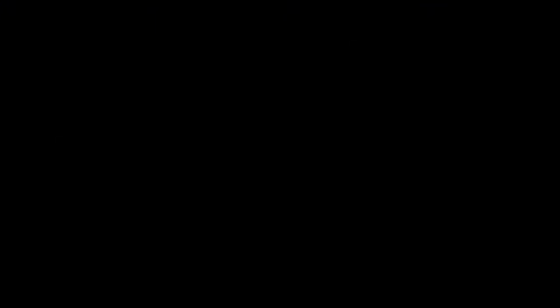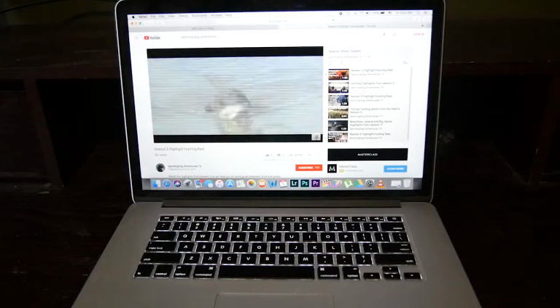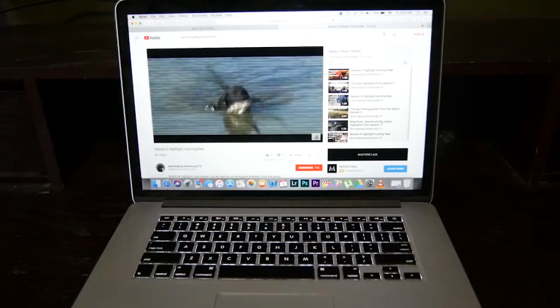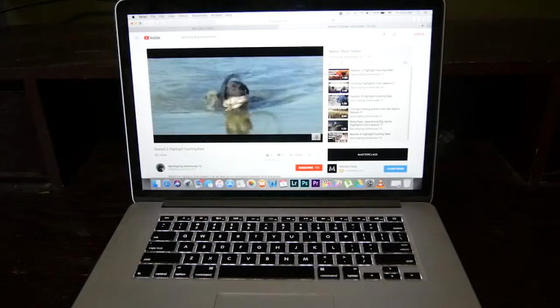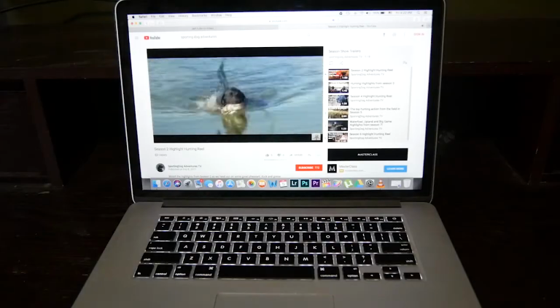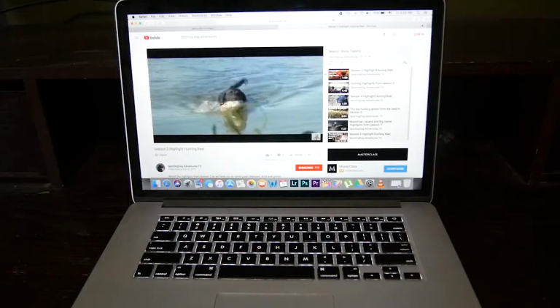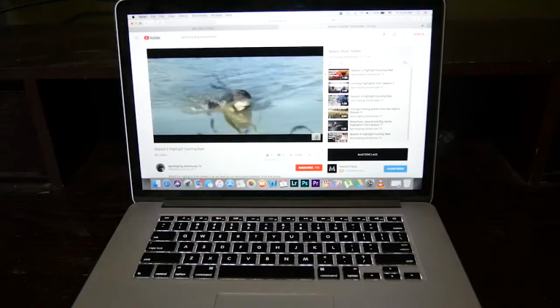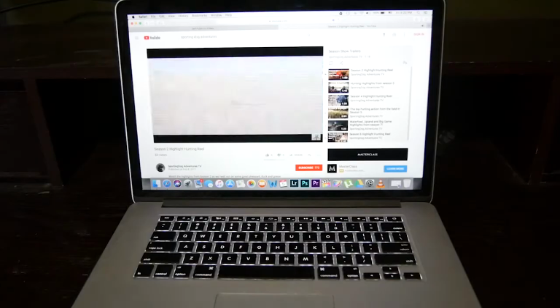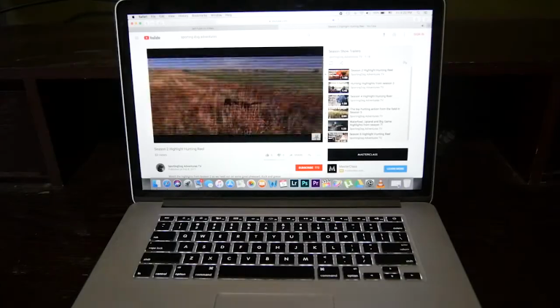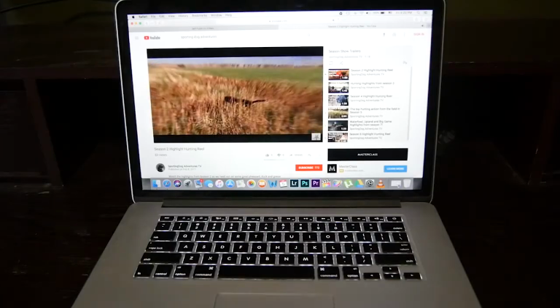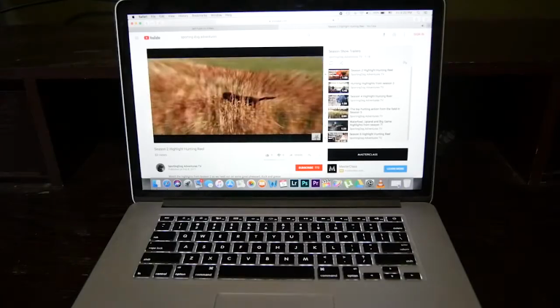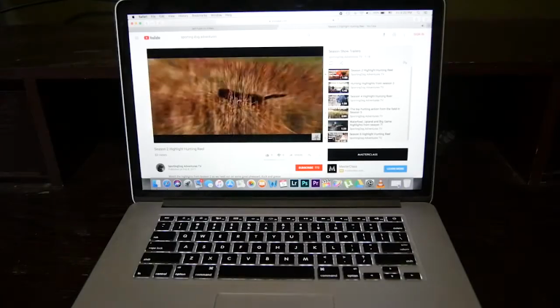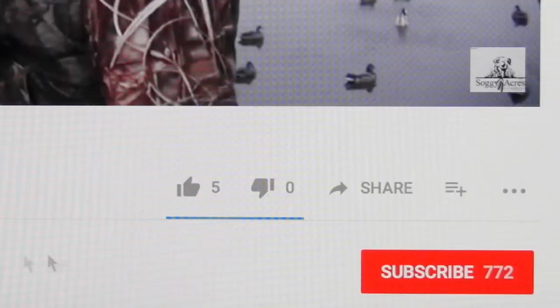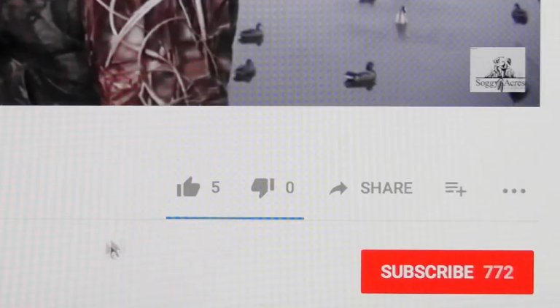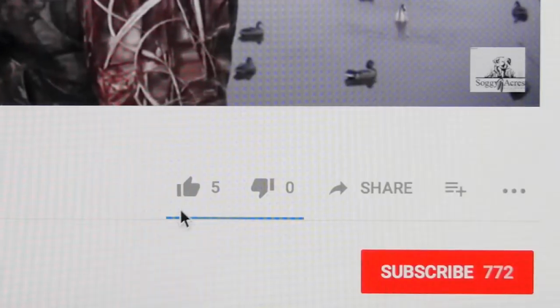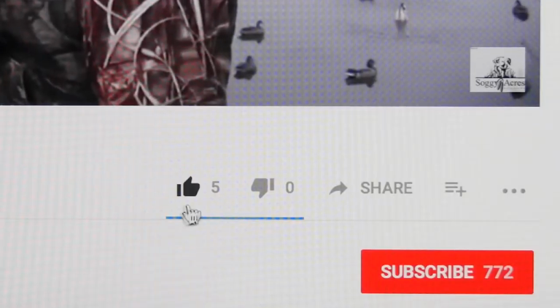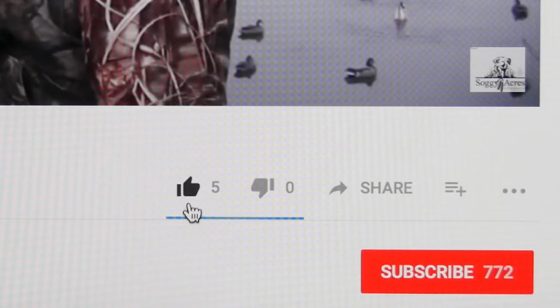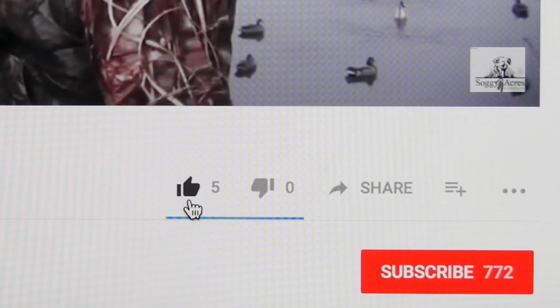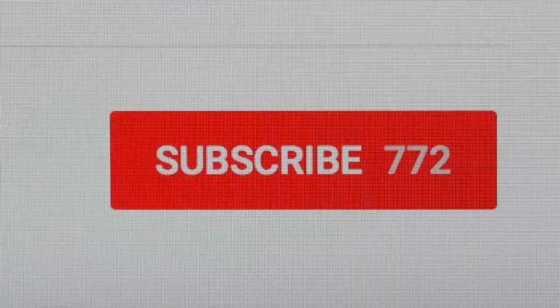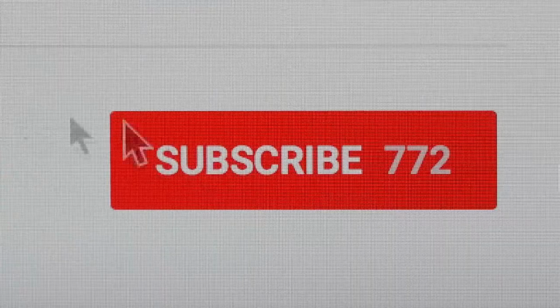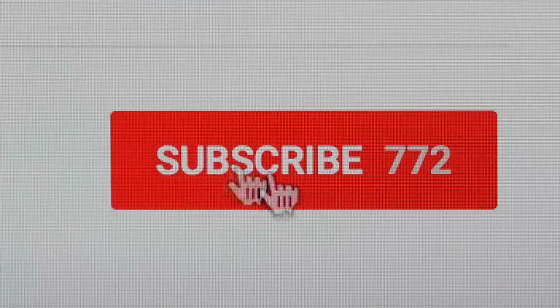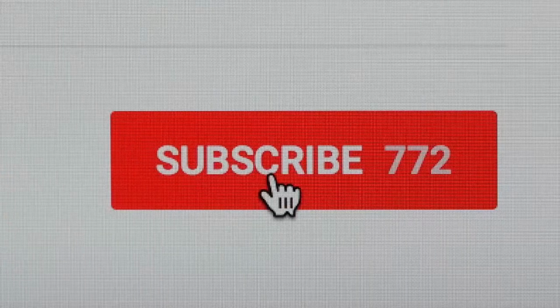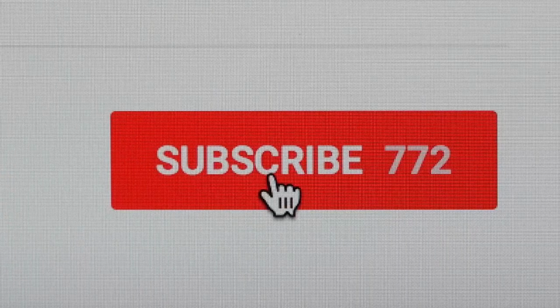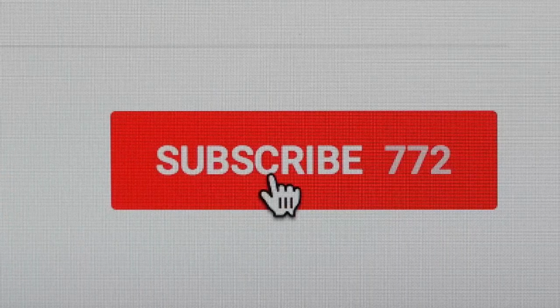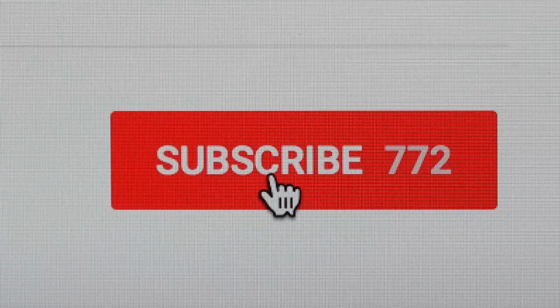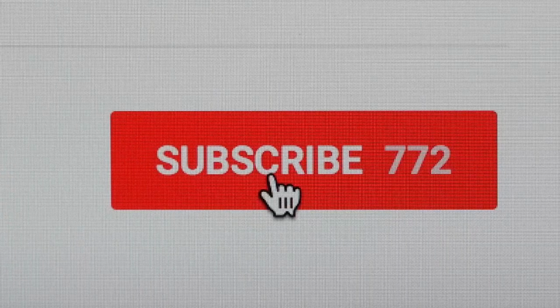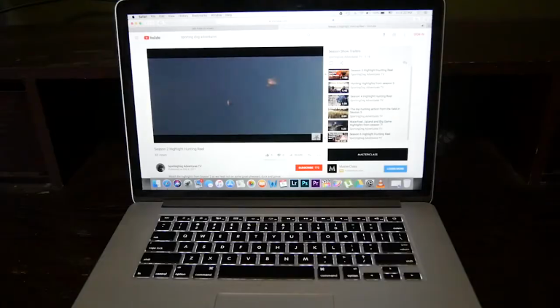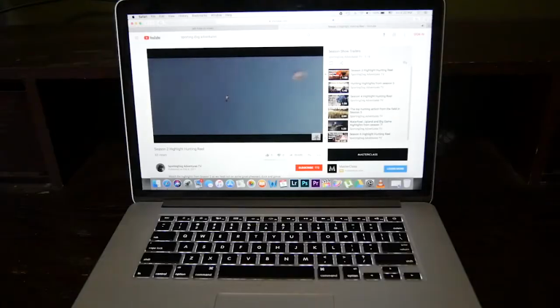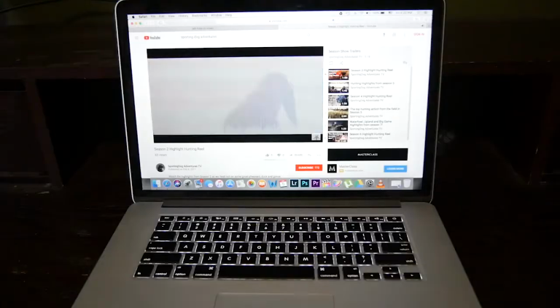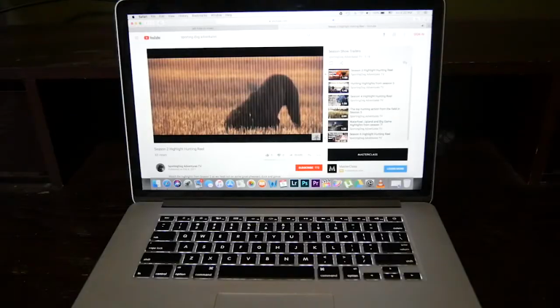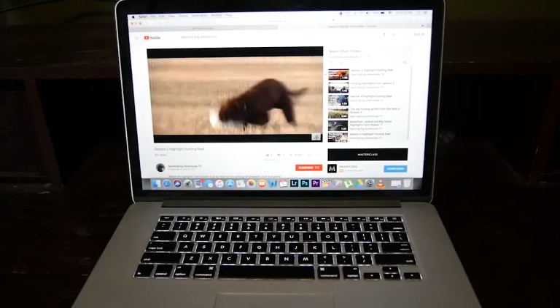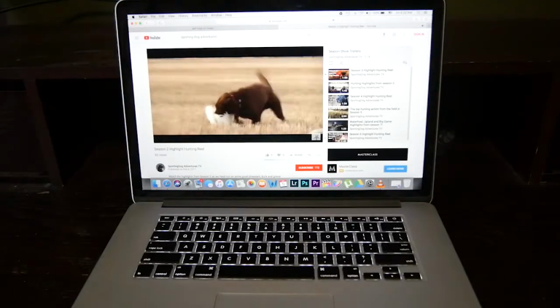Welcome to the Sporting Dog Adventures channel. Please like our video and subscribe so you catch our three new videos weekly.